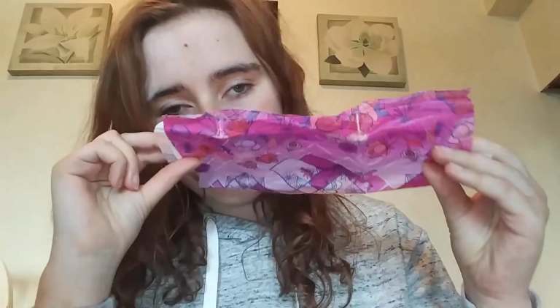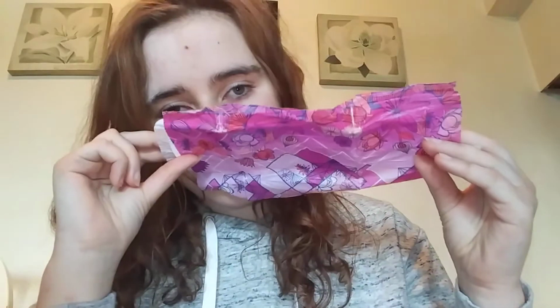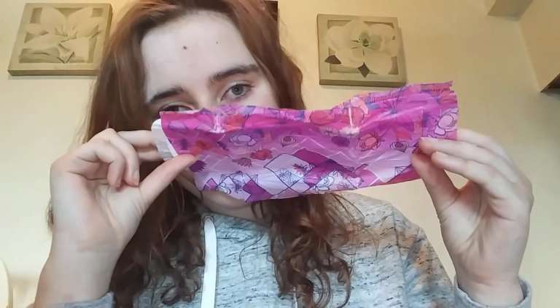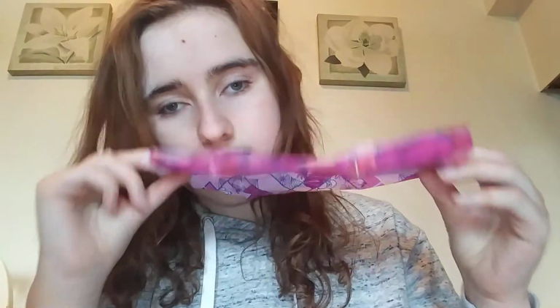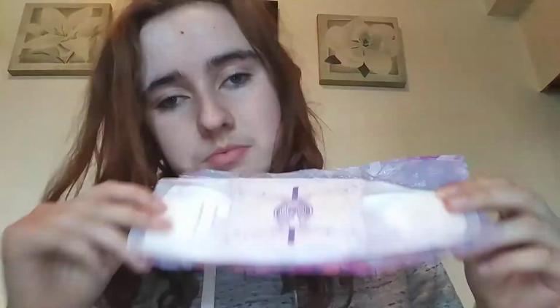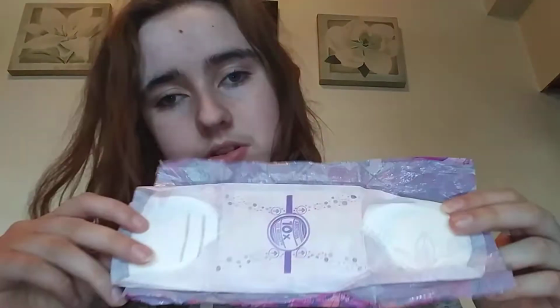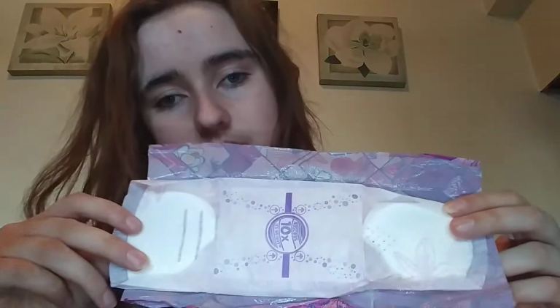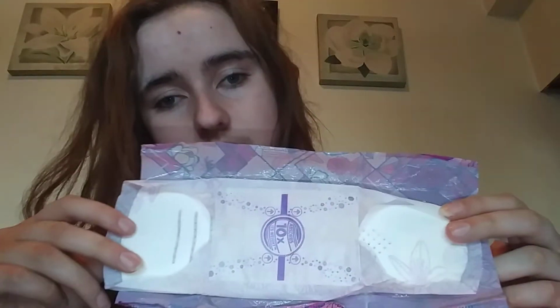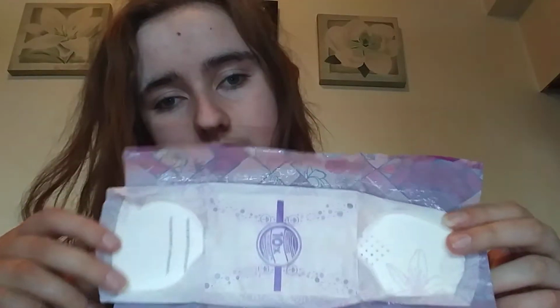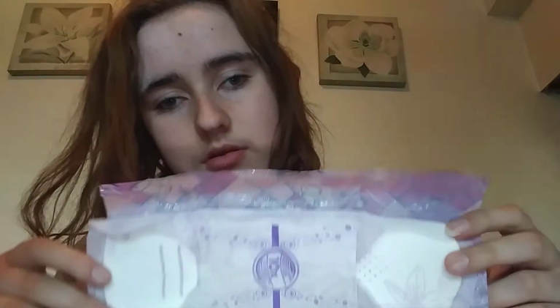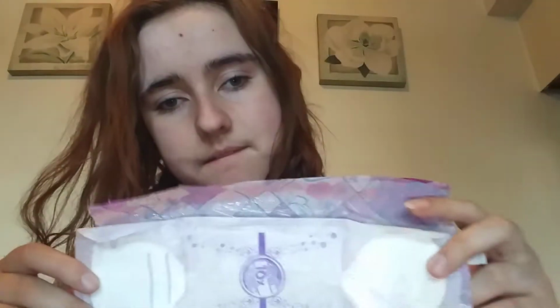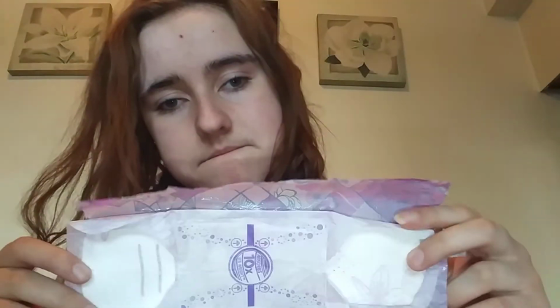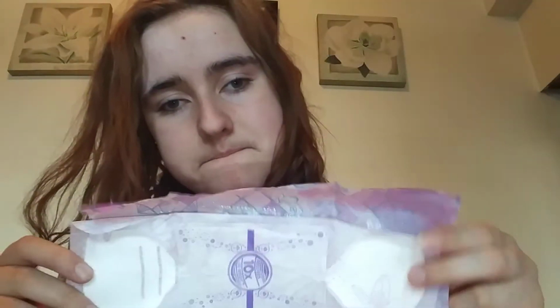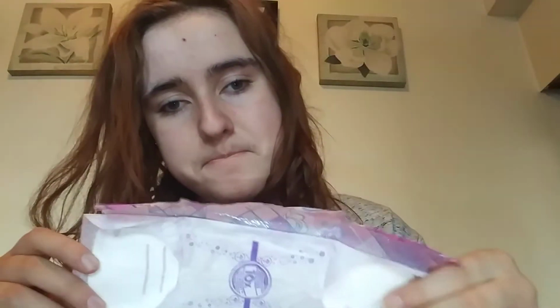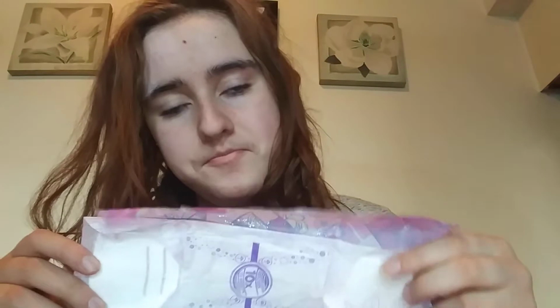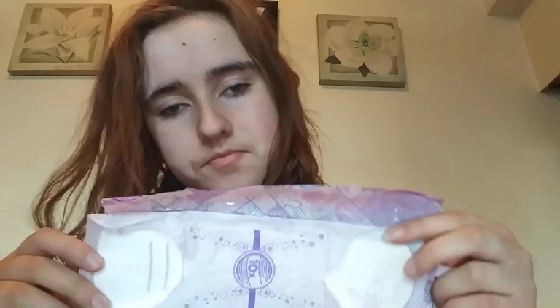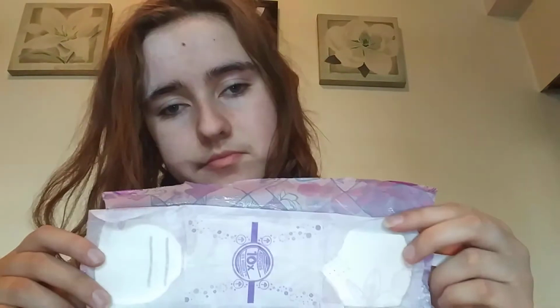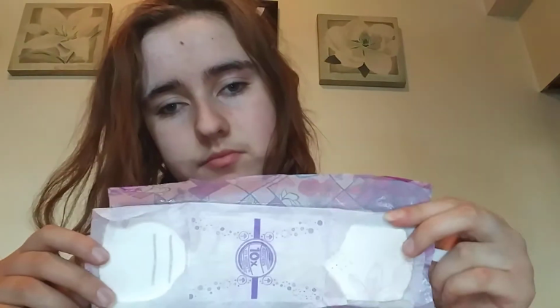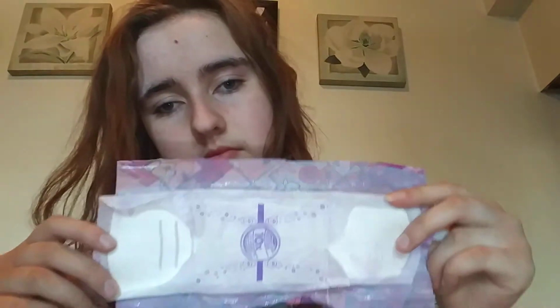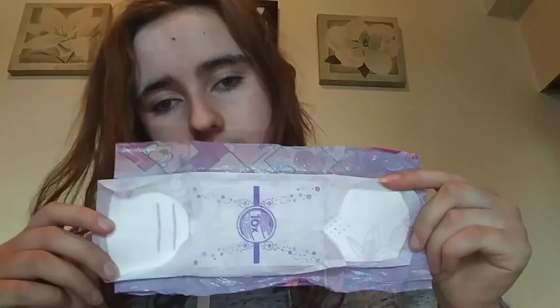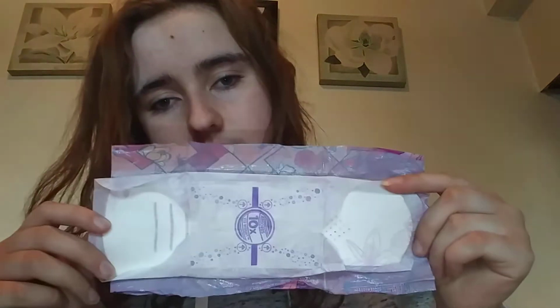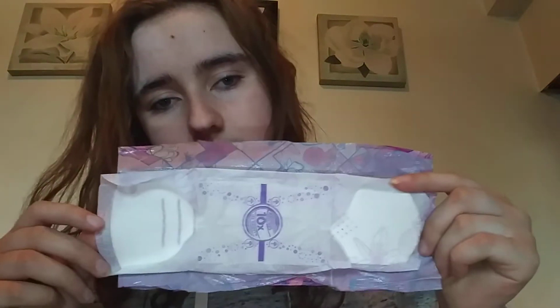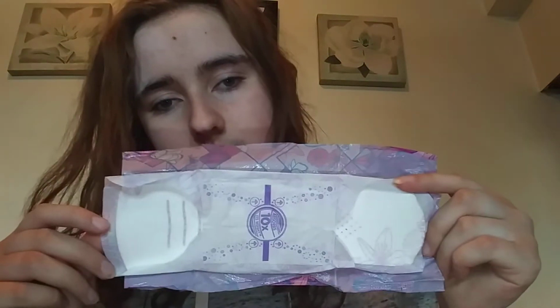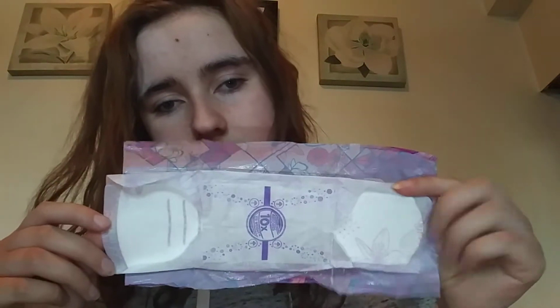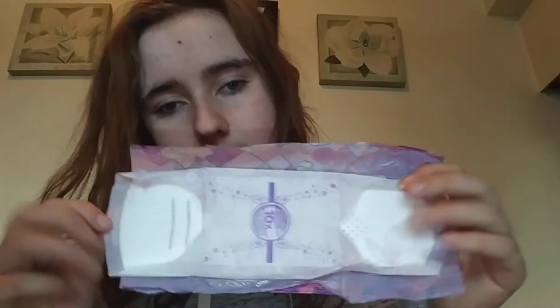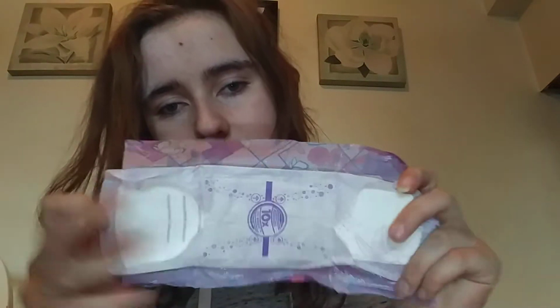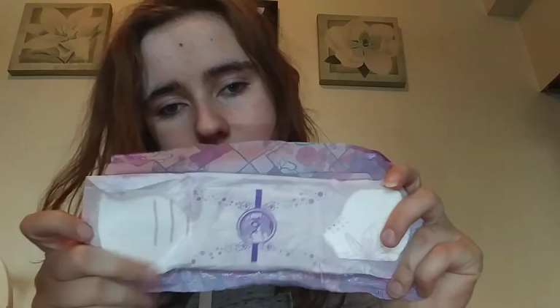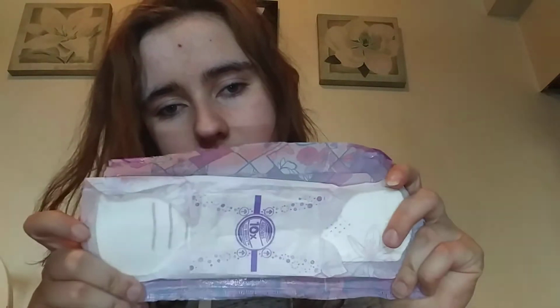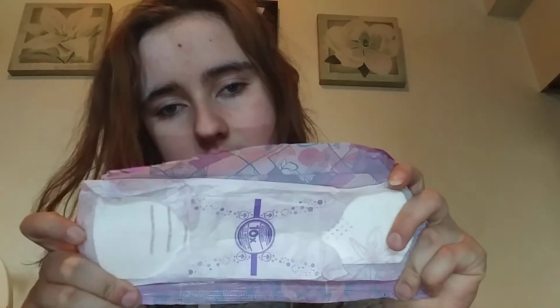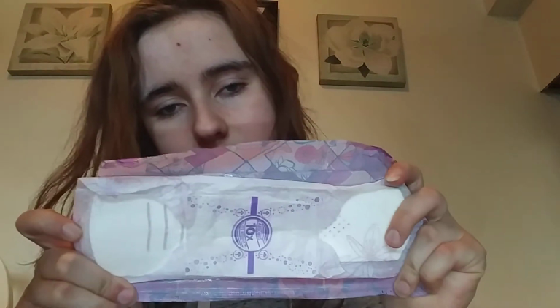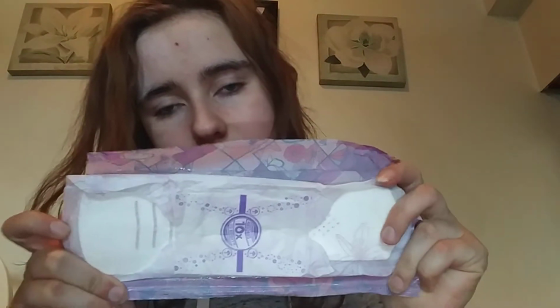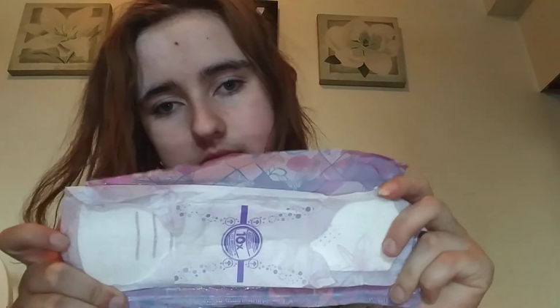They smell so nice and they hold up really well.